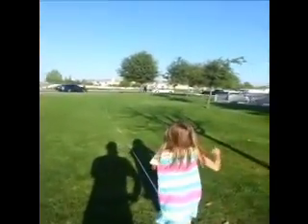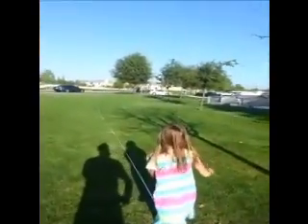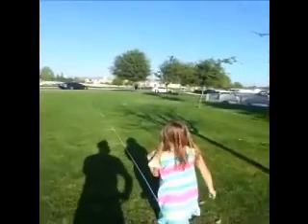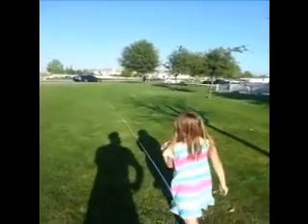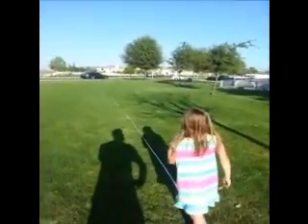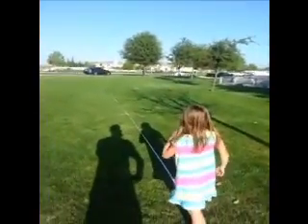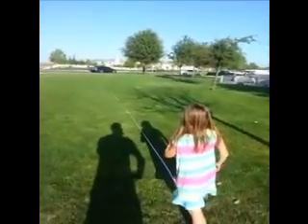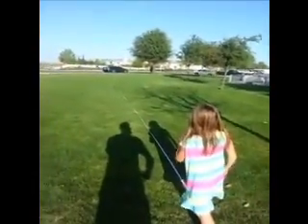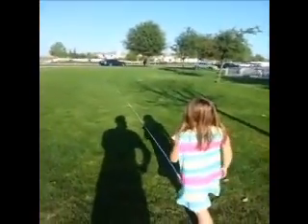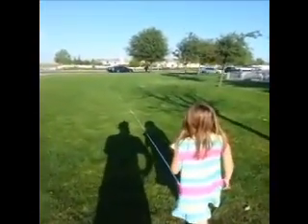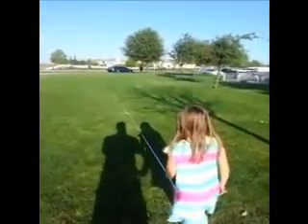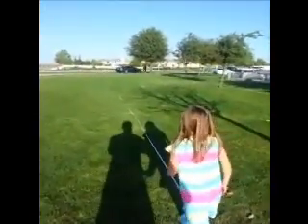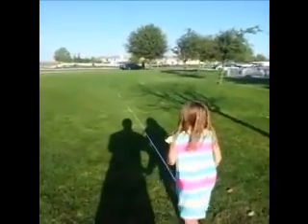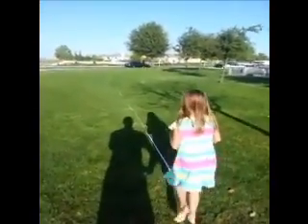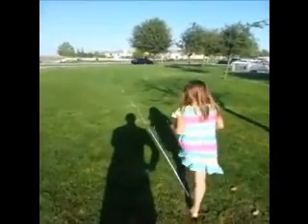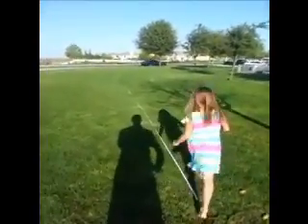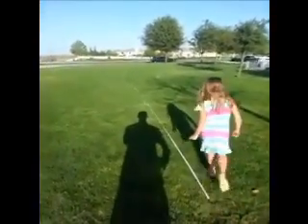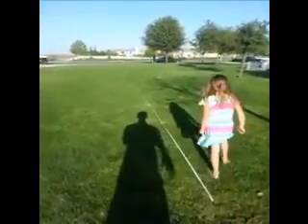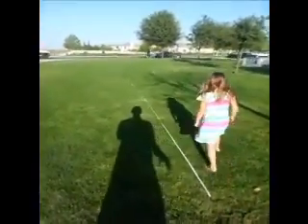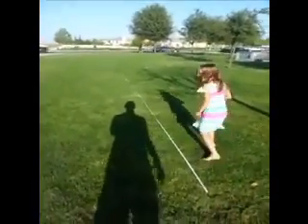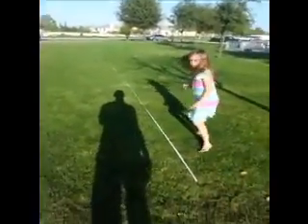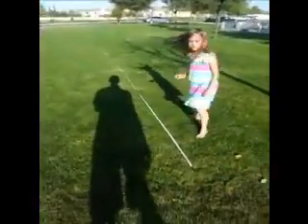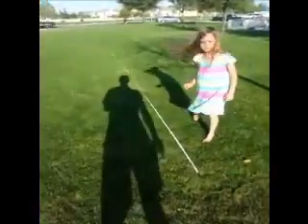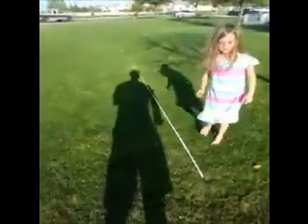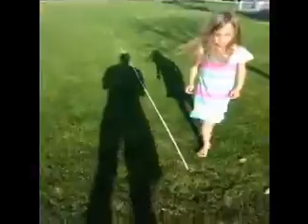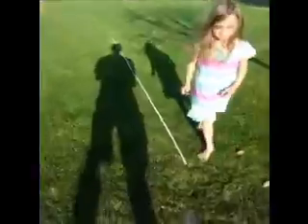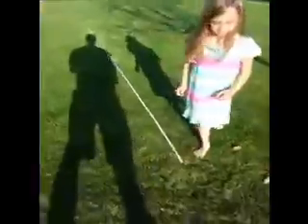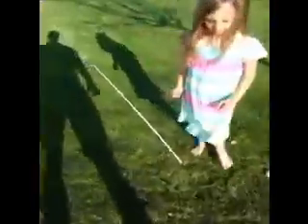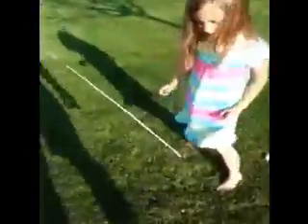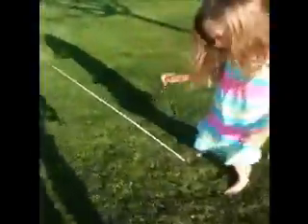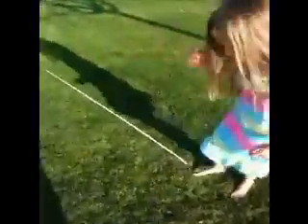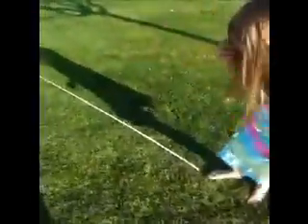Oh, you turned that one over. Okay, hold on.